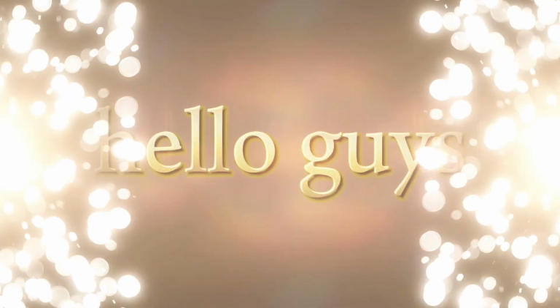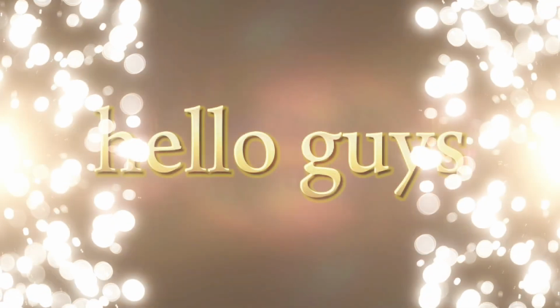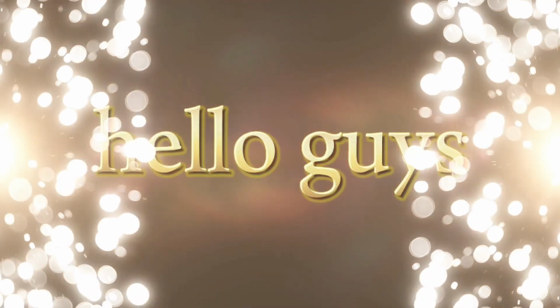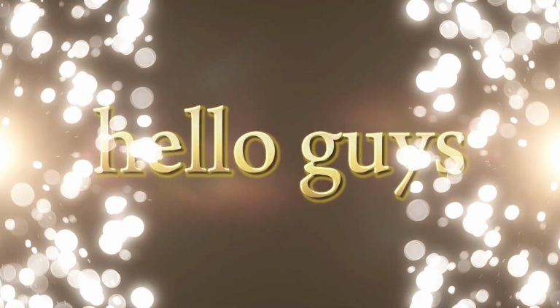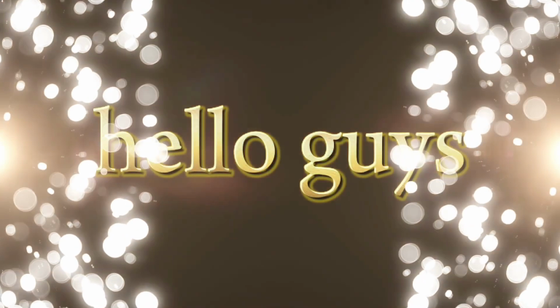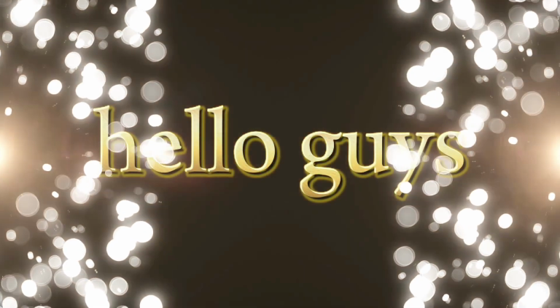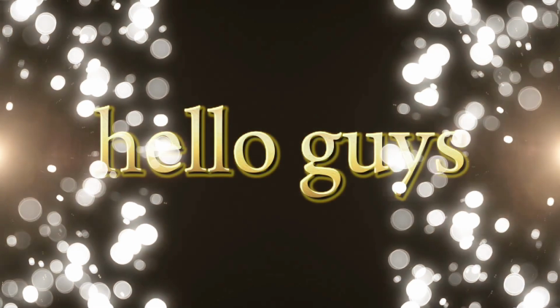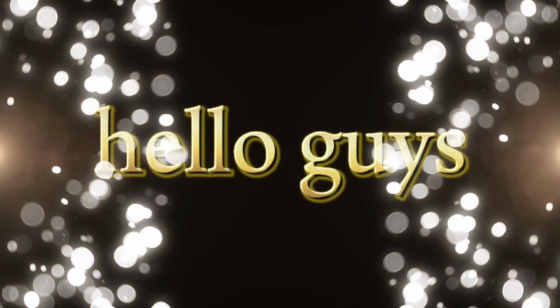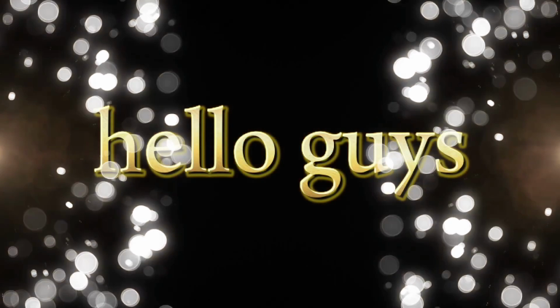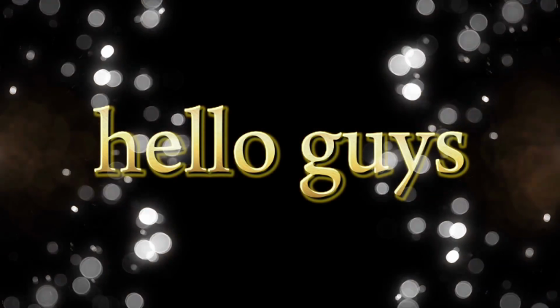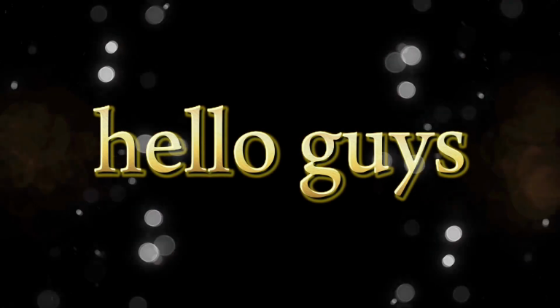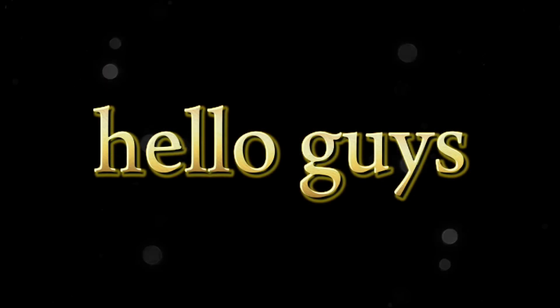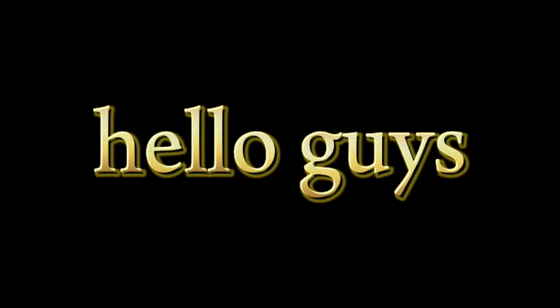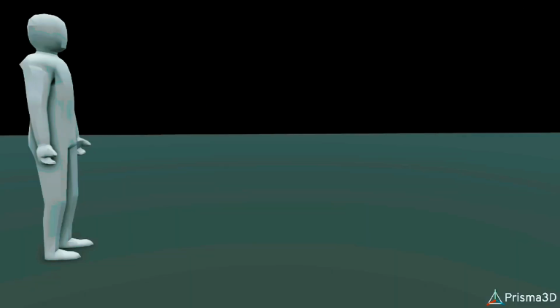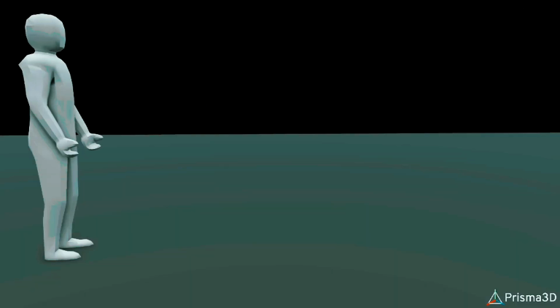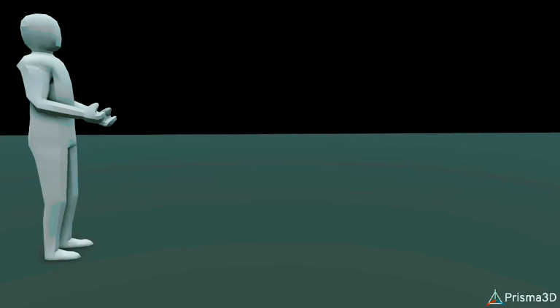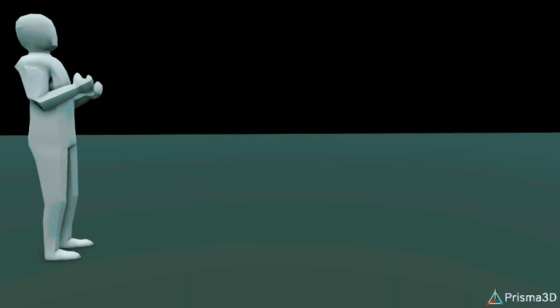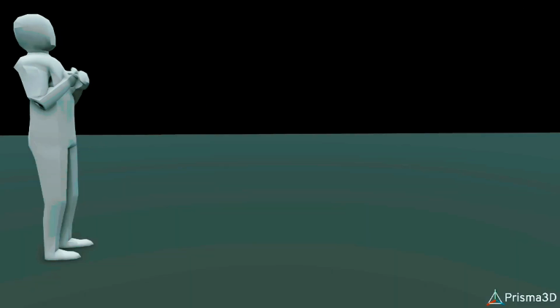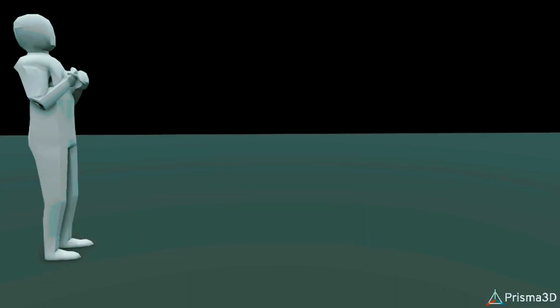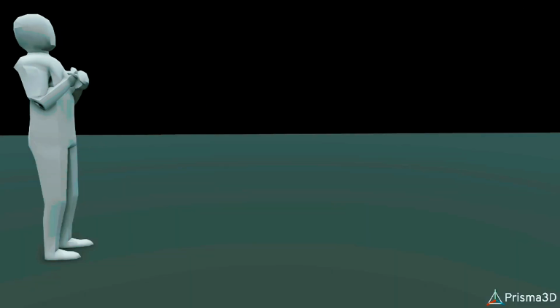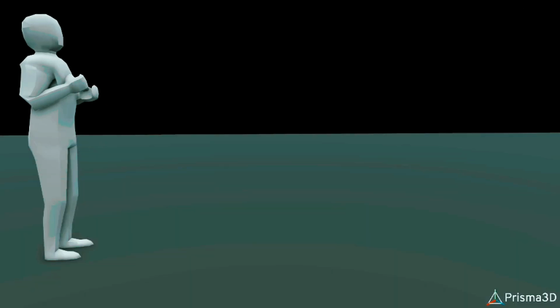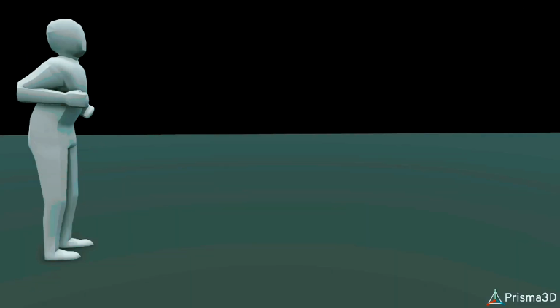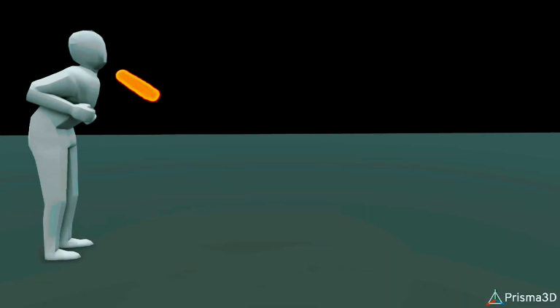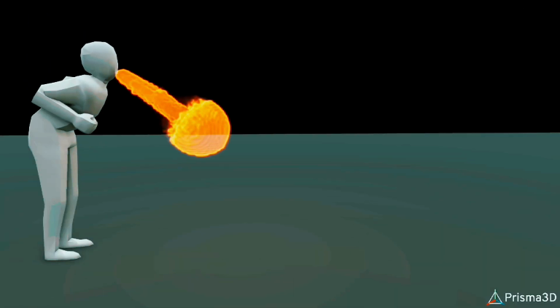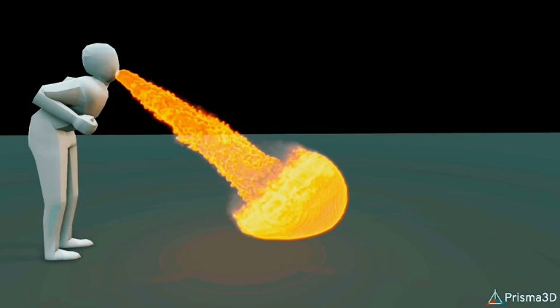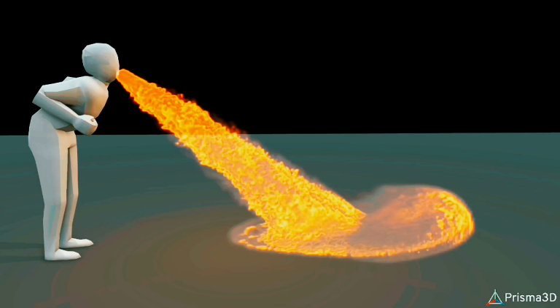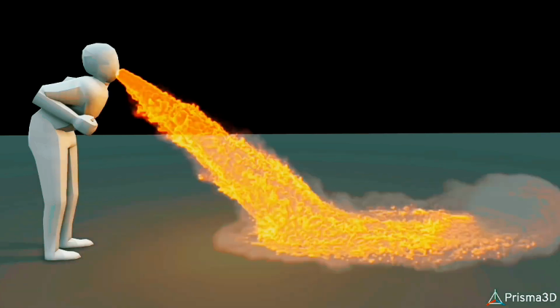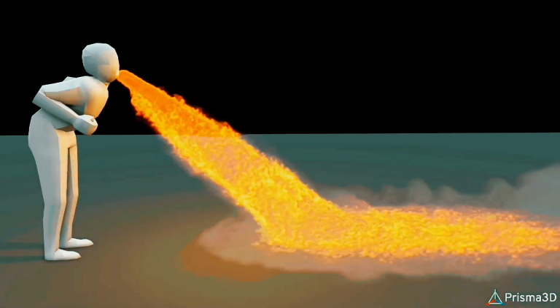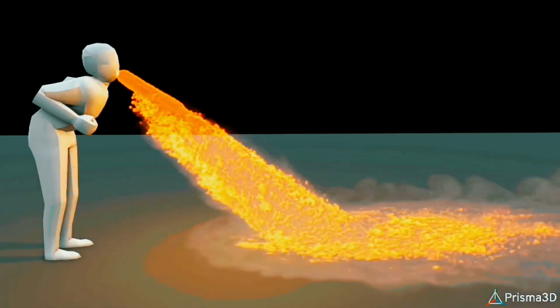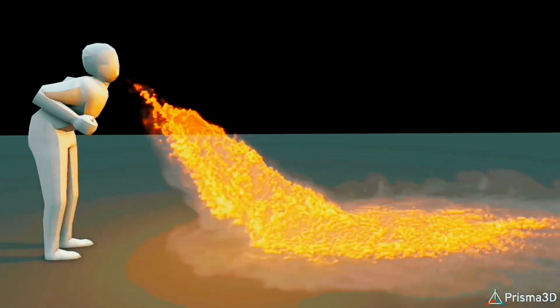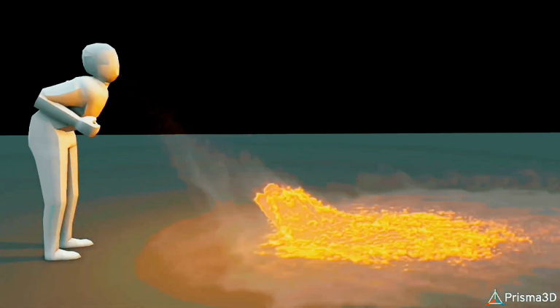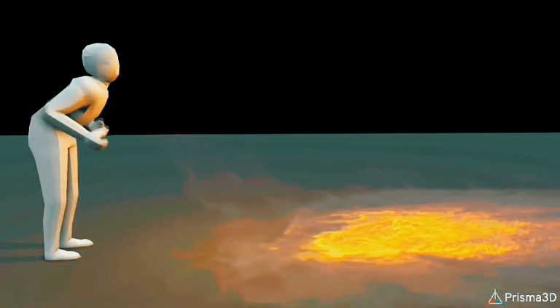Hello guys. Welcome to my channel. How to make this Fire VFX in Prisma 3D using InzHot.